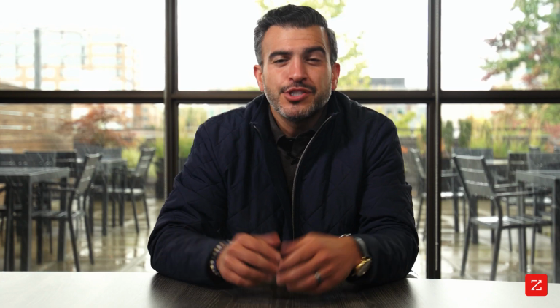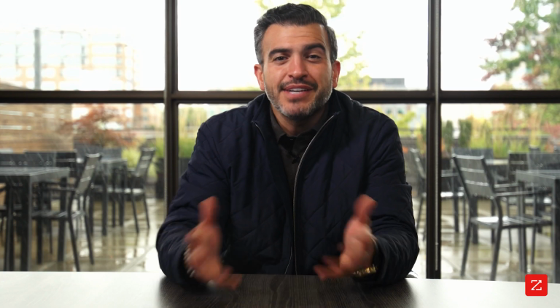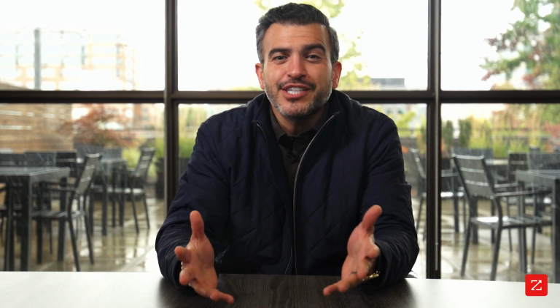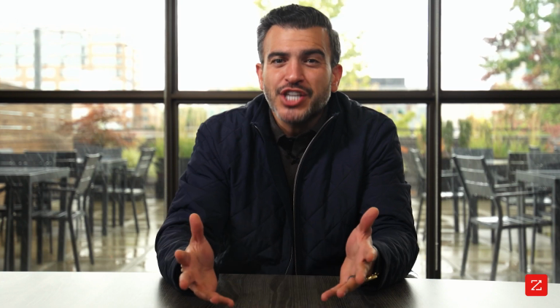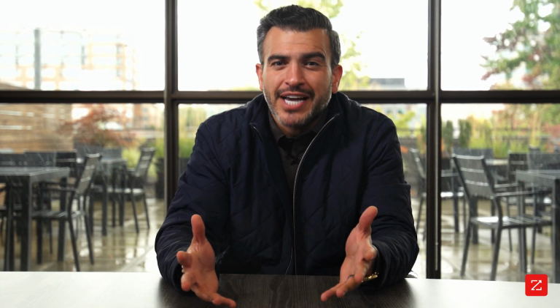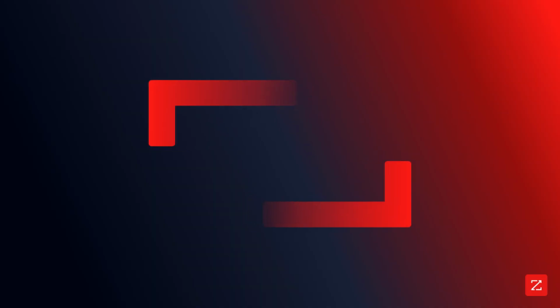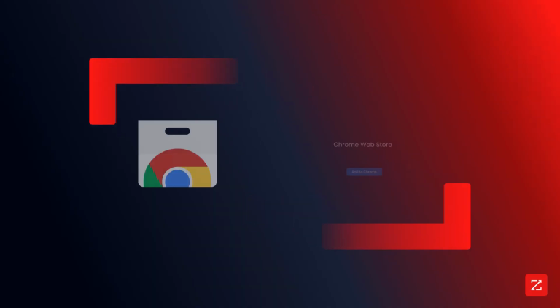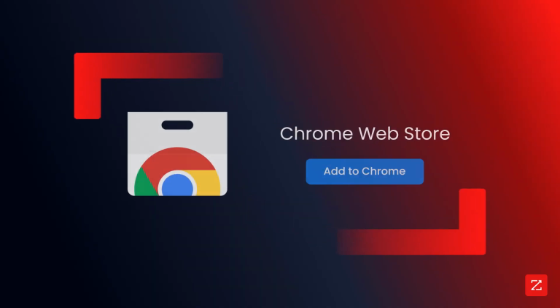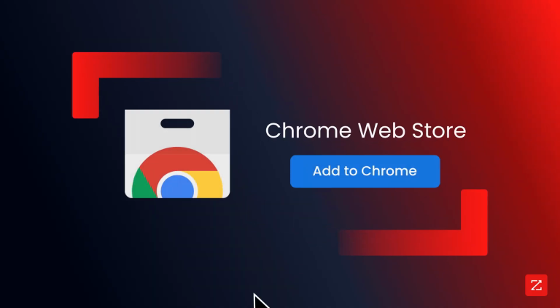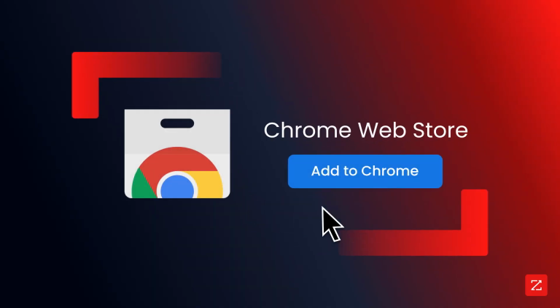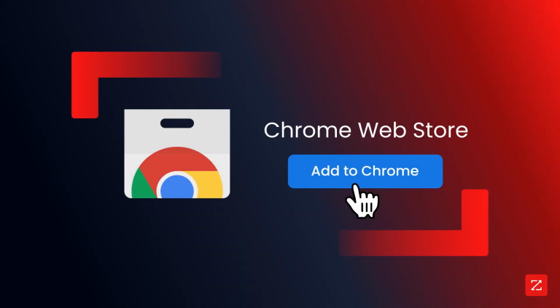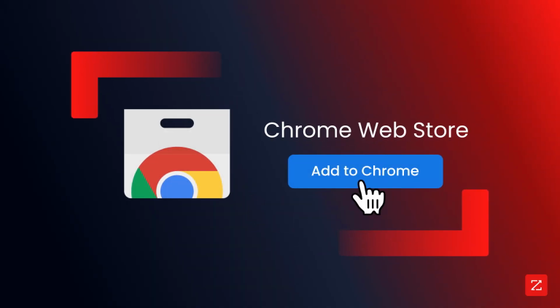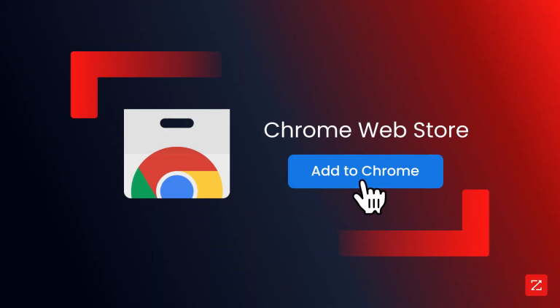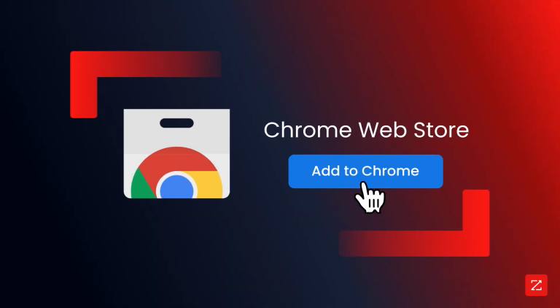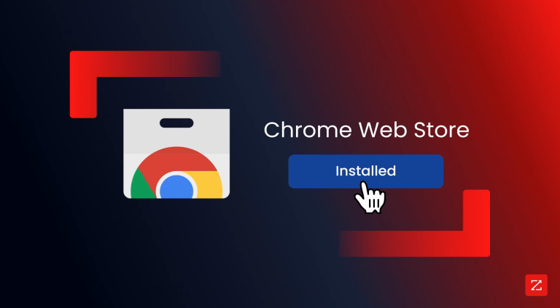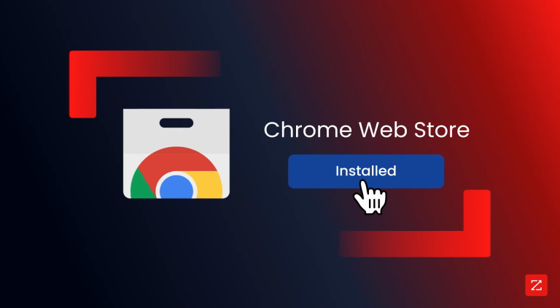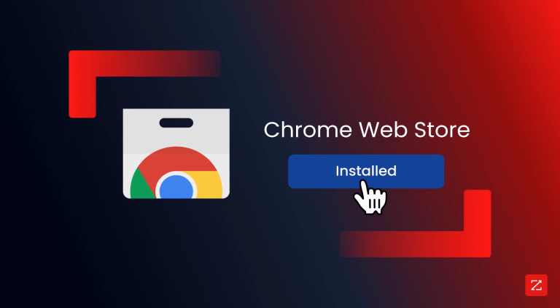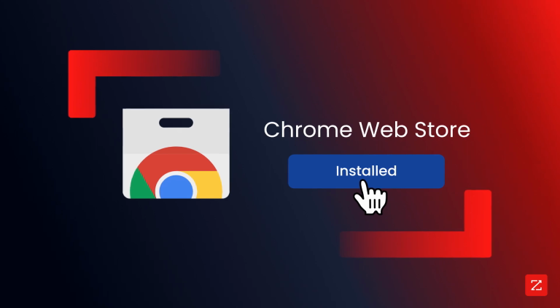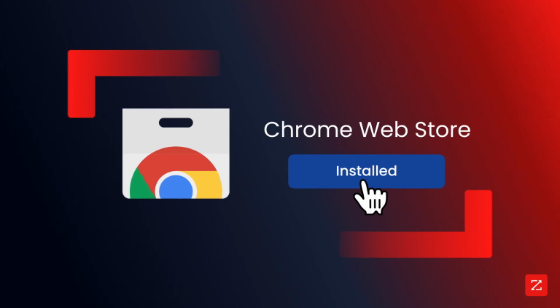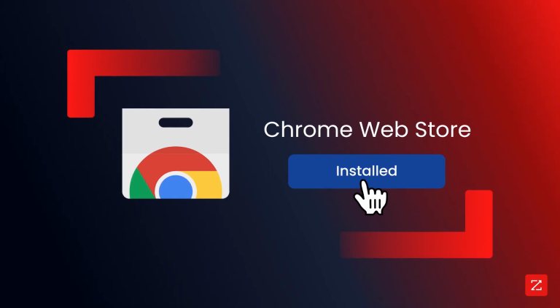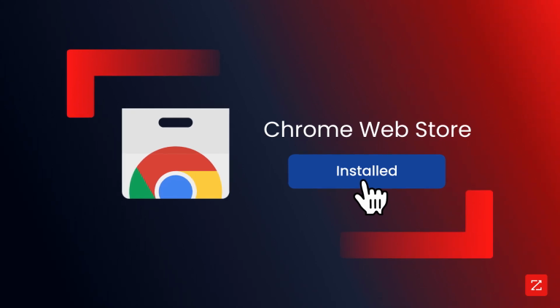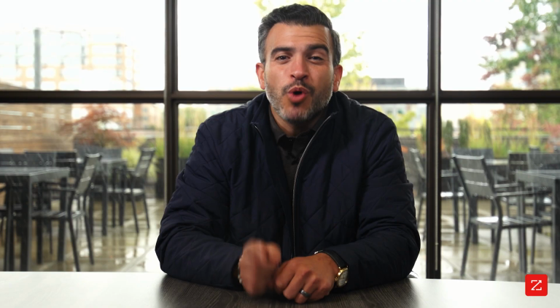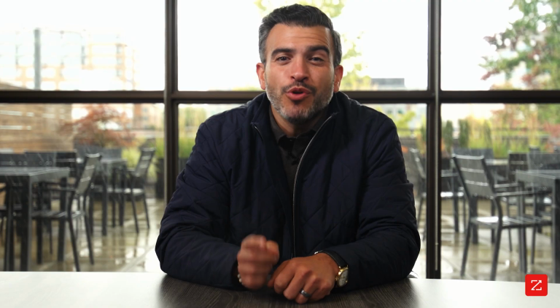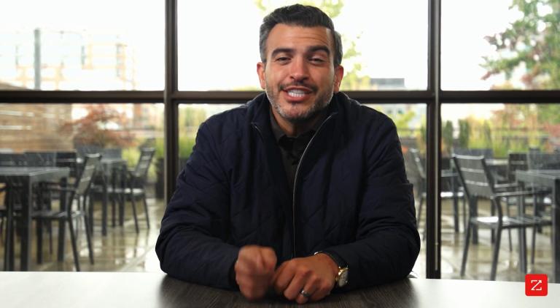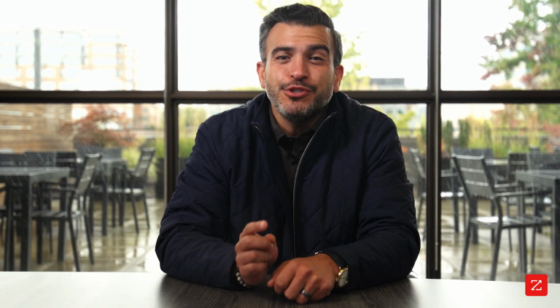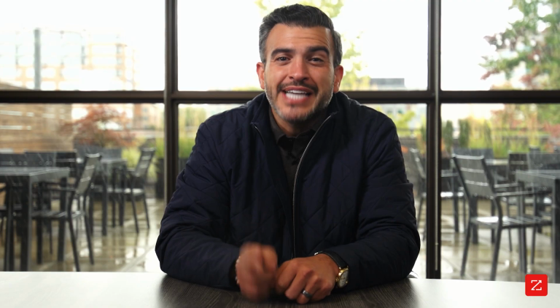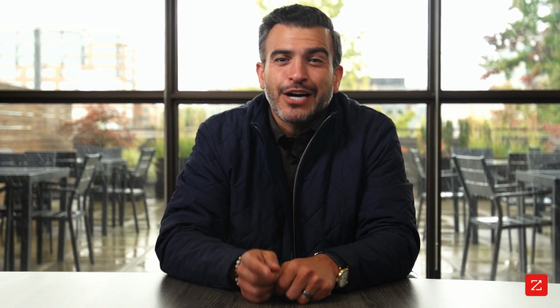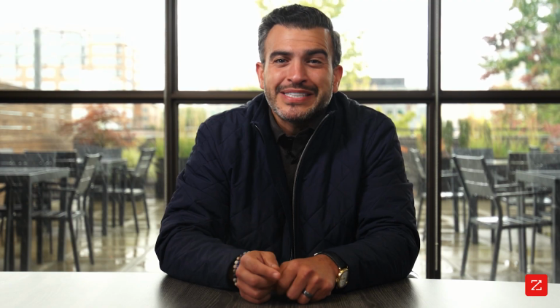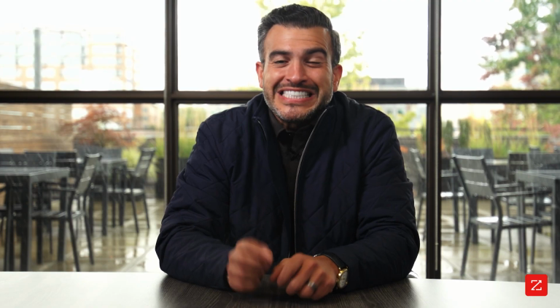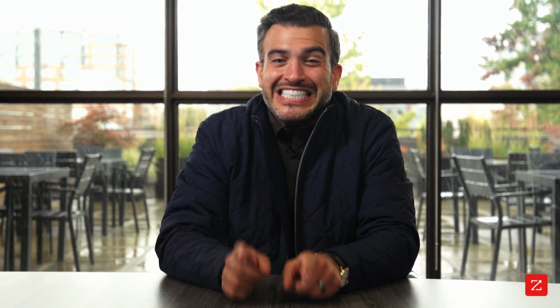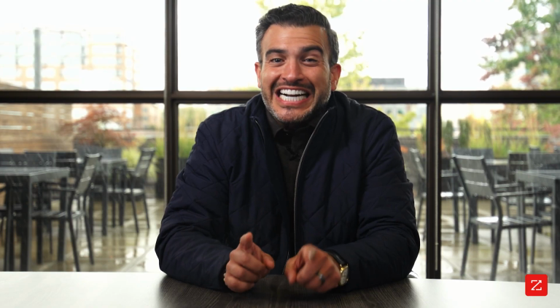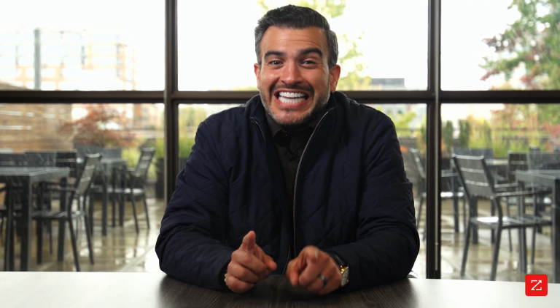So give it a shot. Download the ZoomInfo Chrome extension today. We won't let you down again.